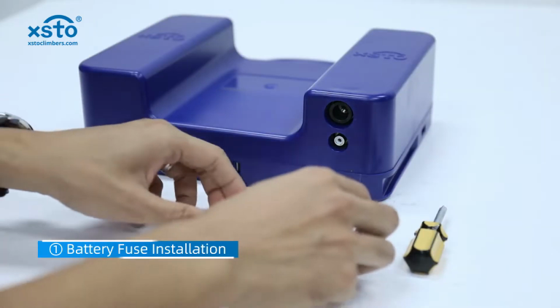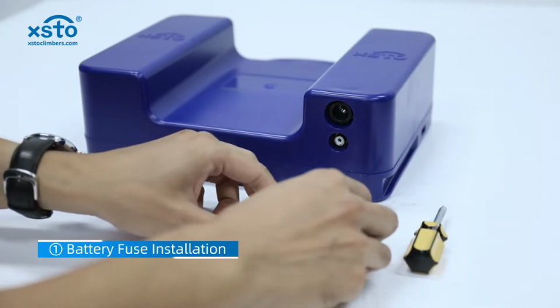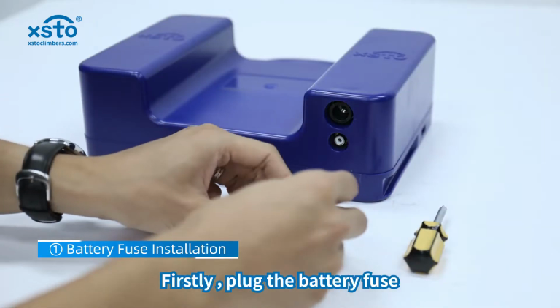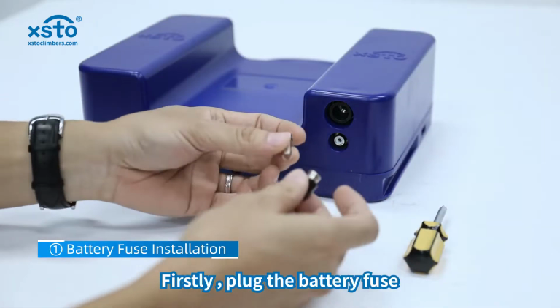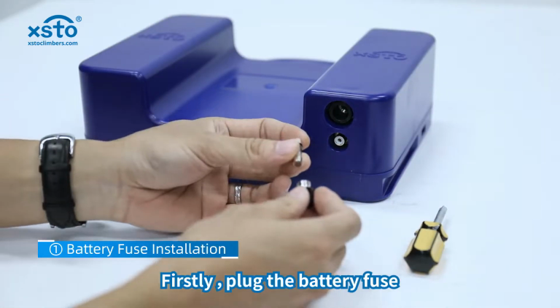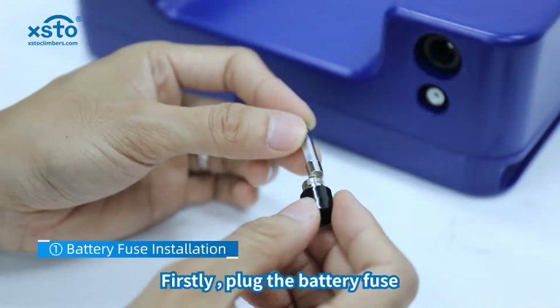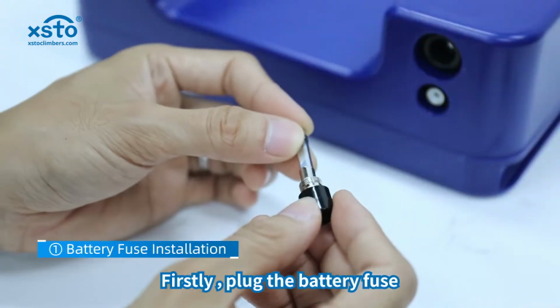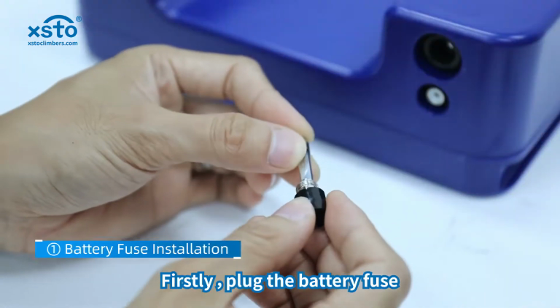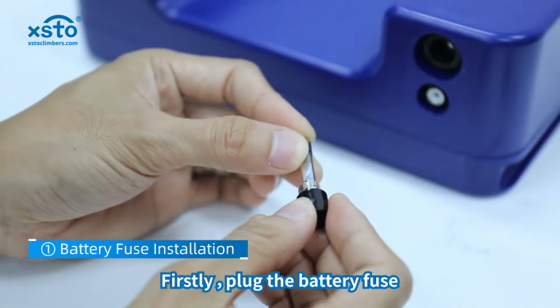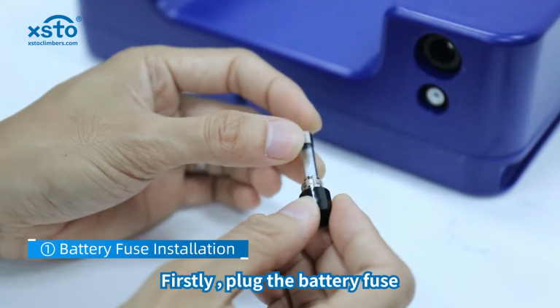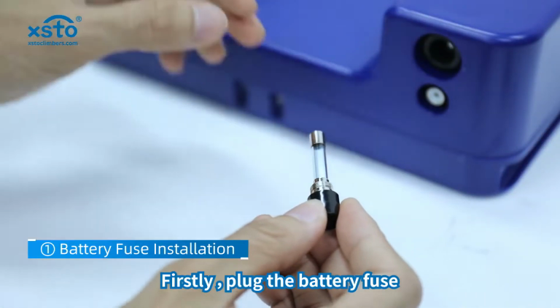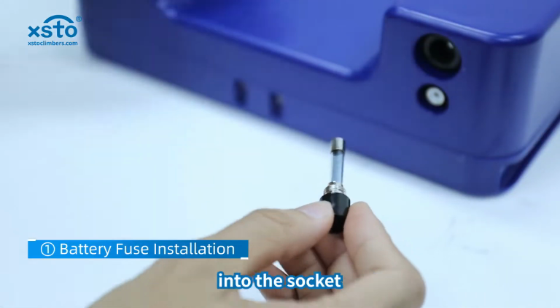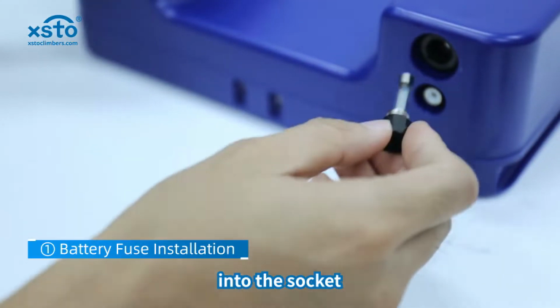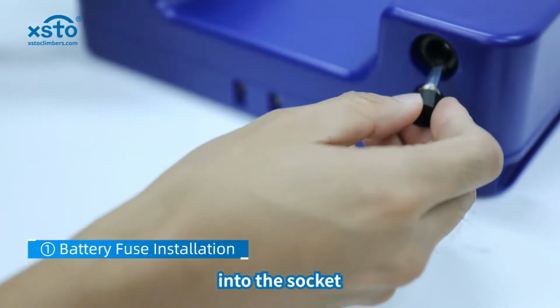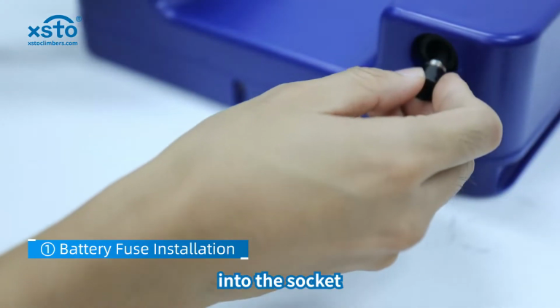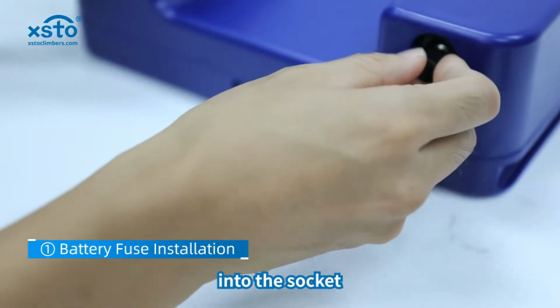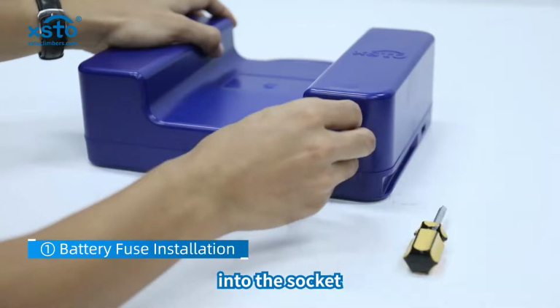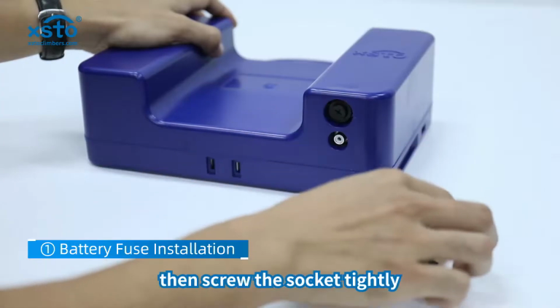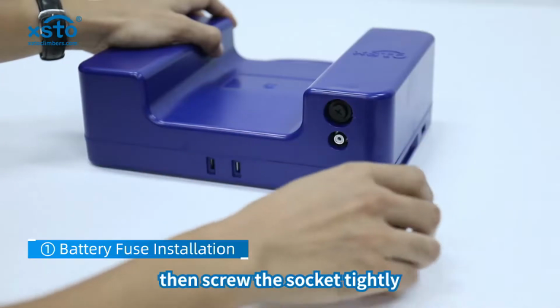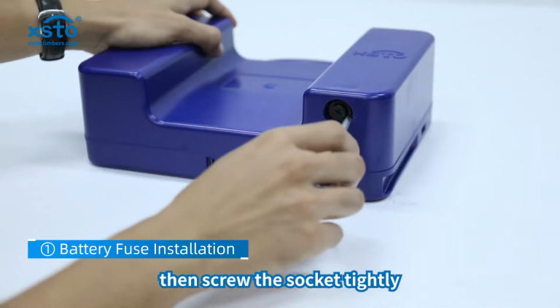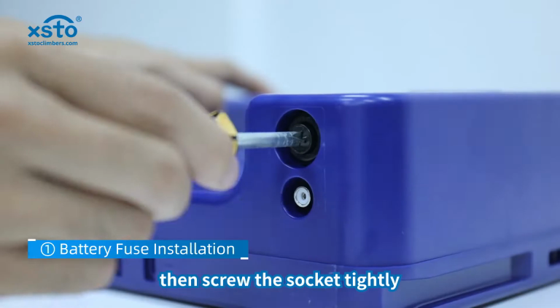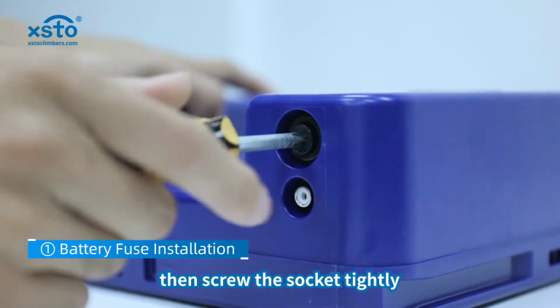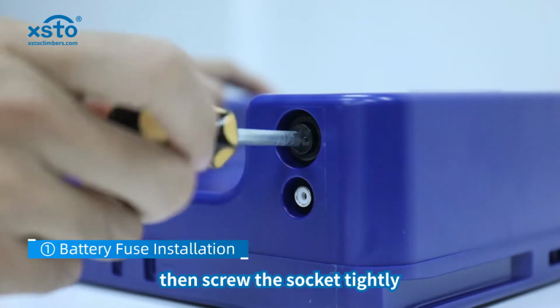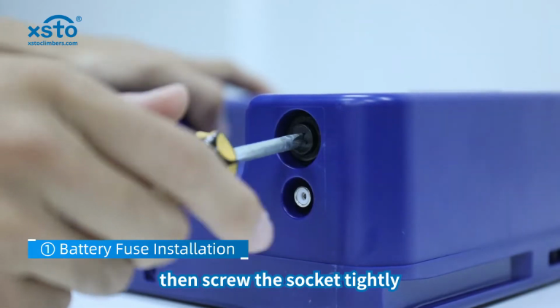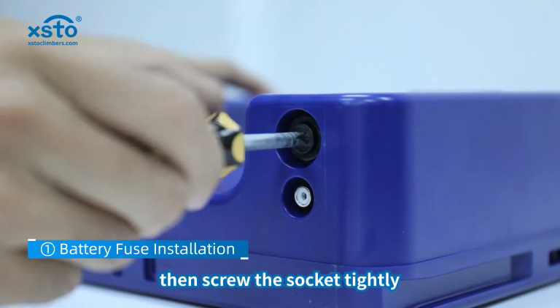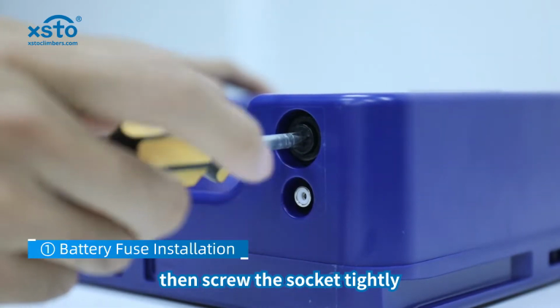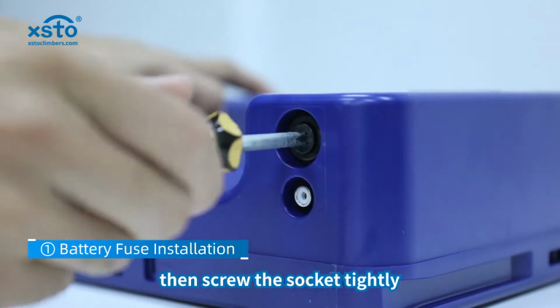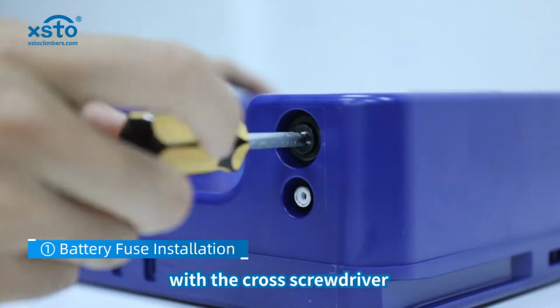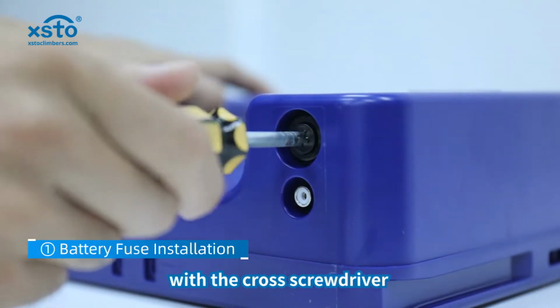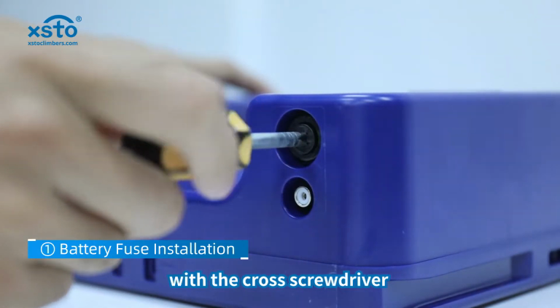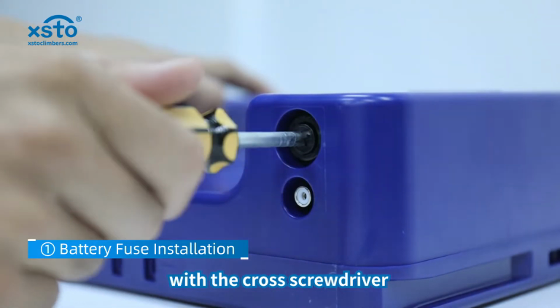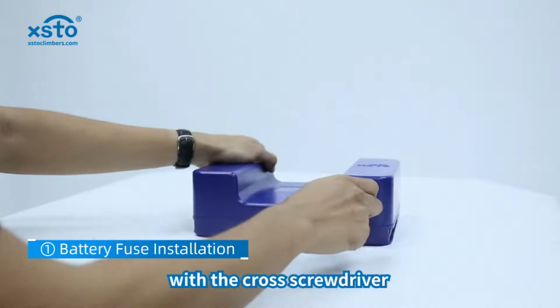Firstly, plug the battery fuse into the socket, then screw the socket tightly with the cross screwdriver.